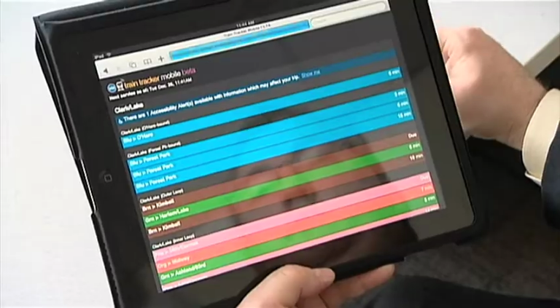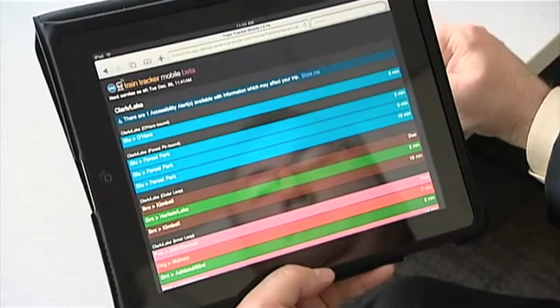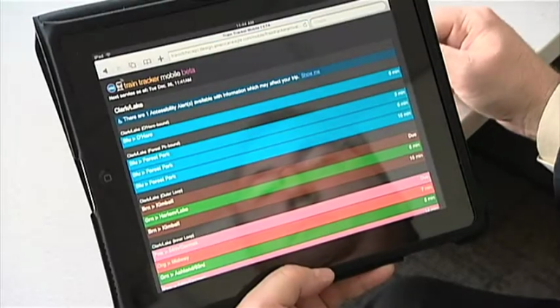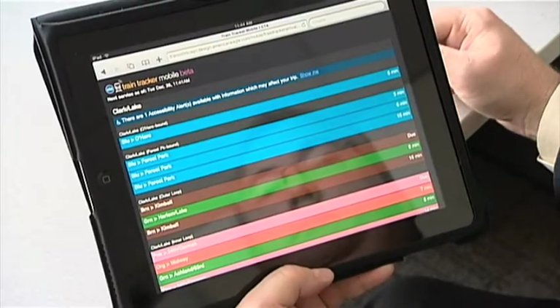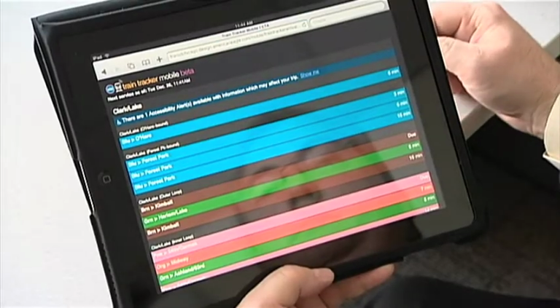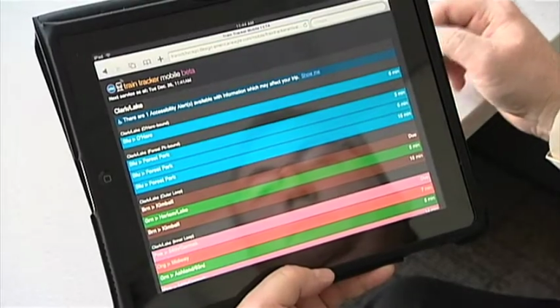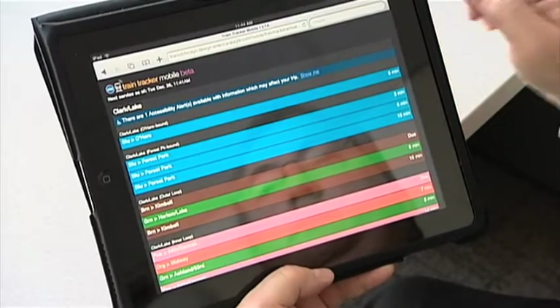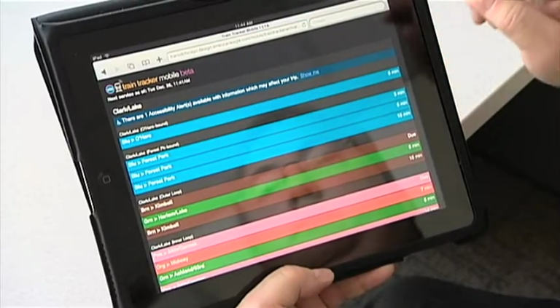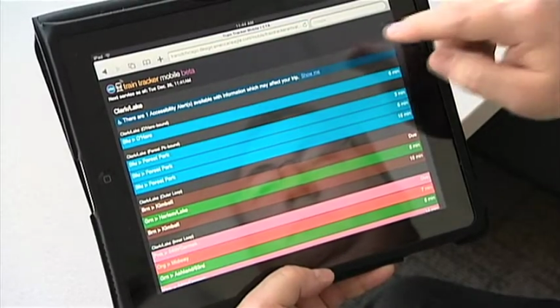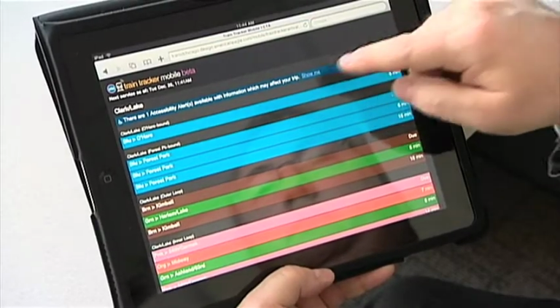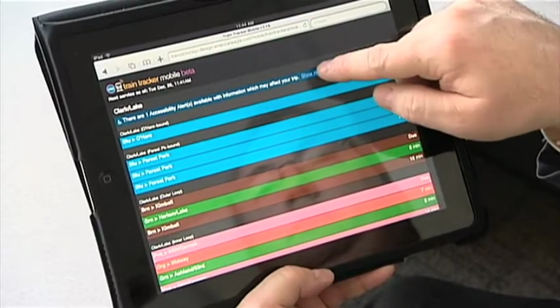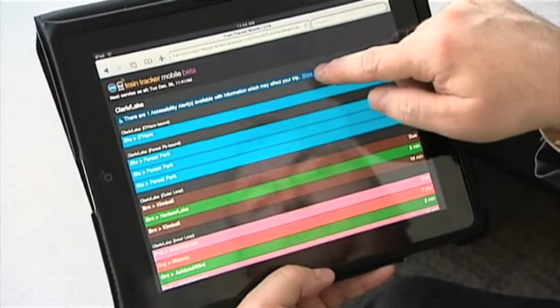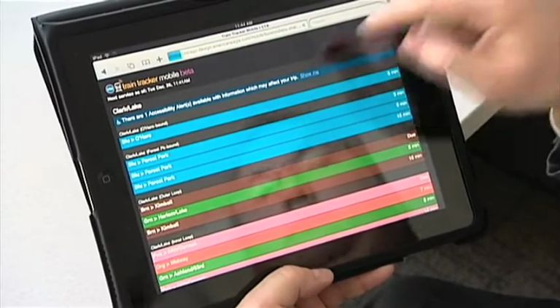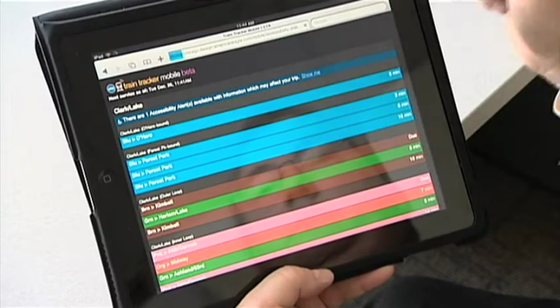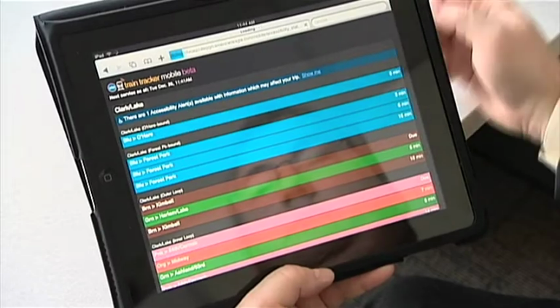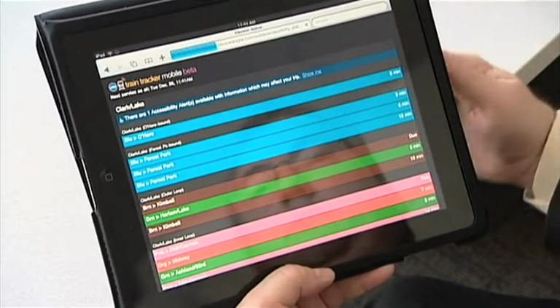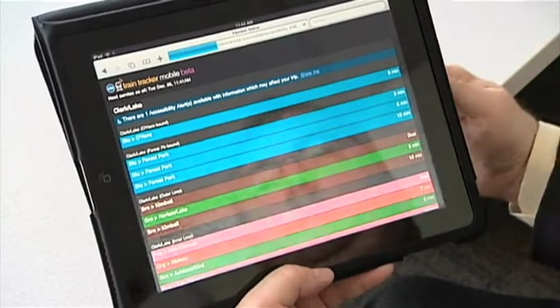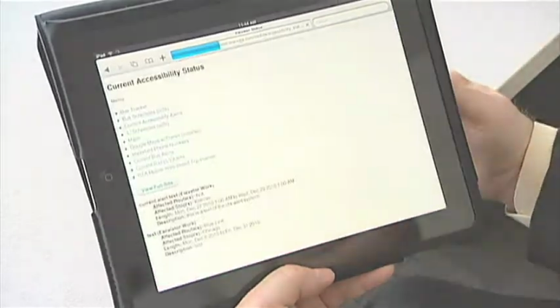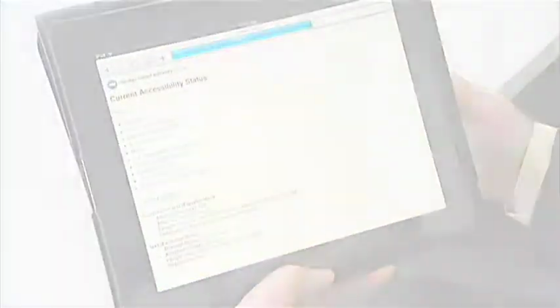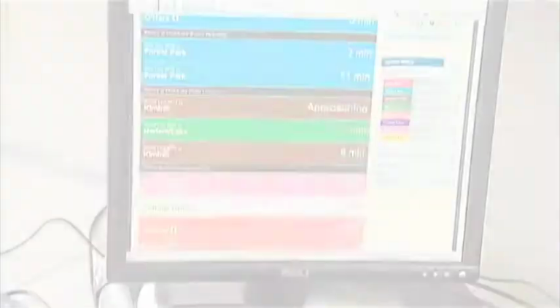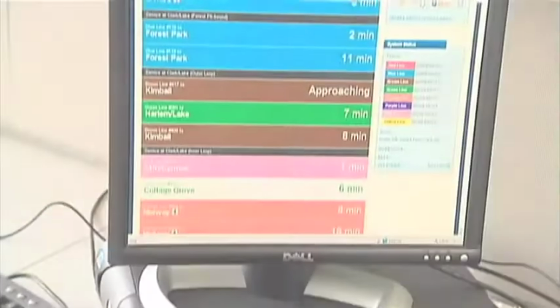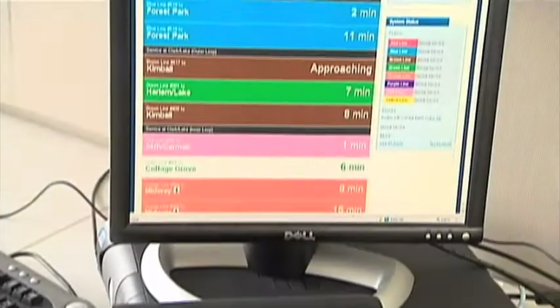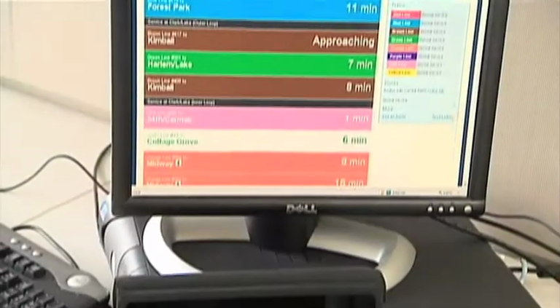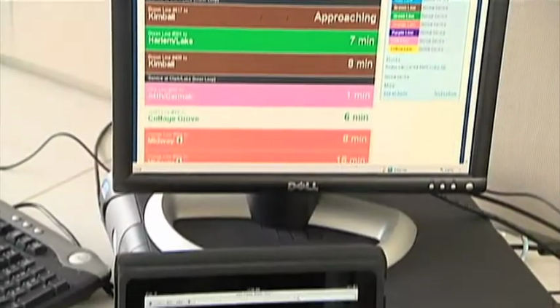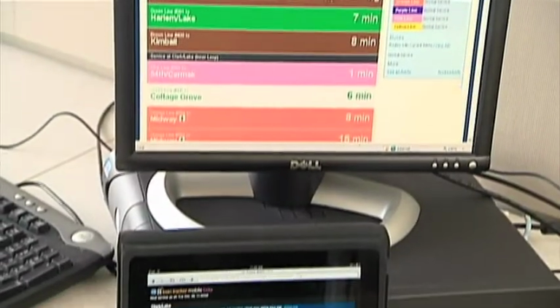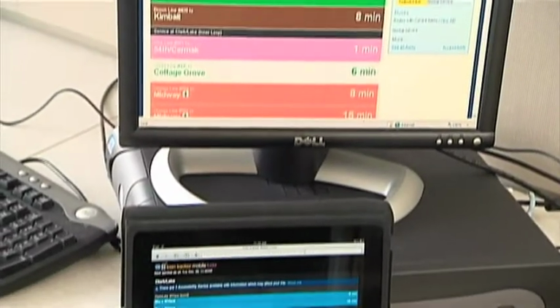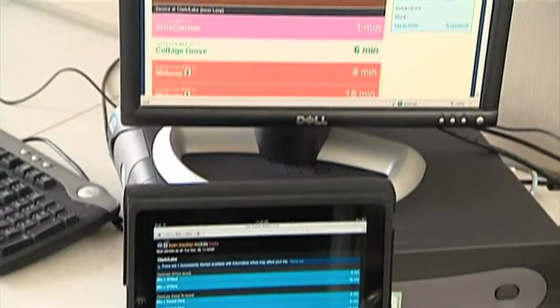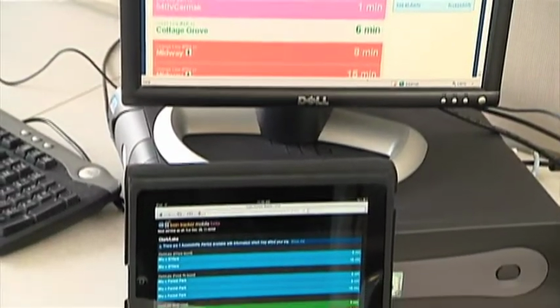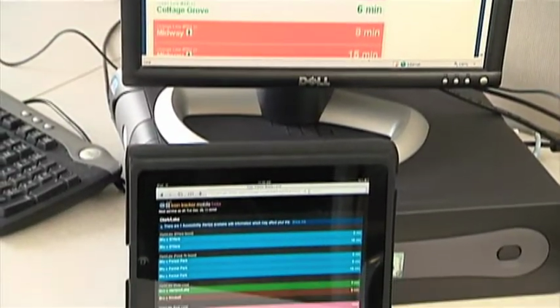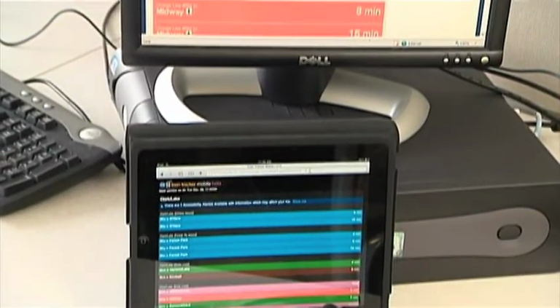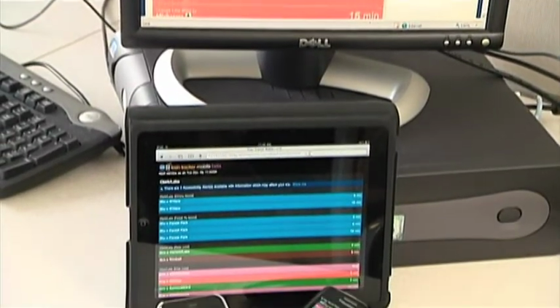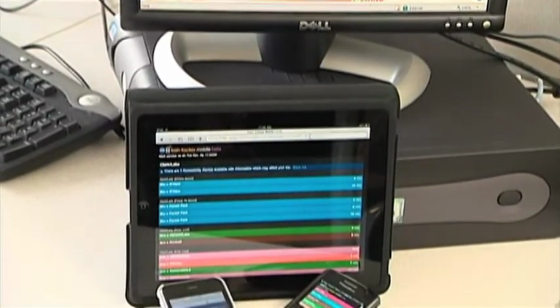Like Bus Tracker, Train Tracker is available on any internet-enabled device — a computer, smartphone, iPad, or similar gadget.